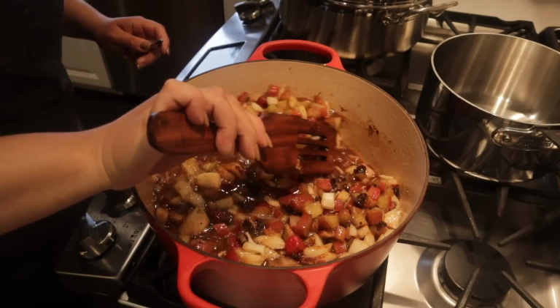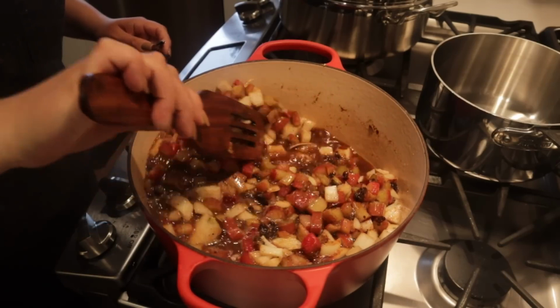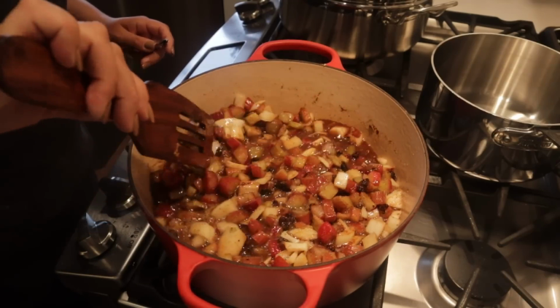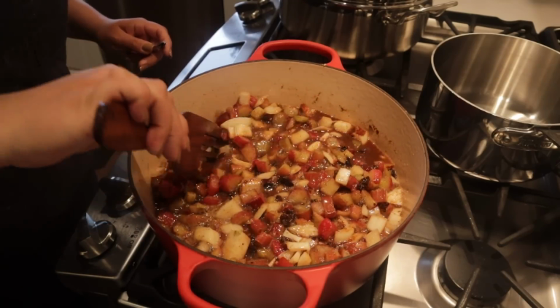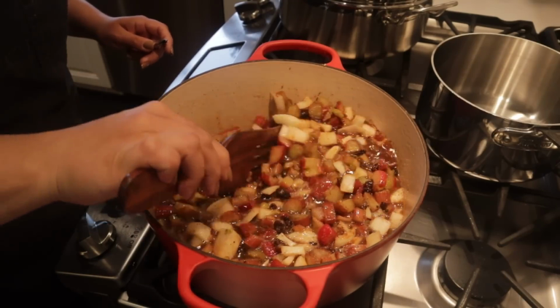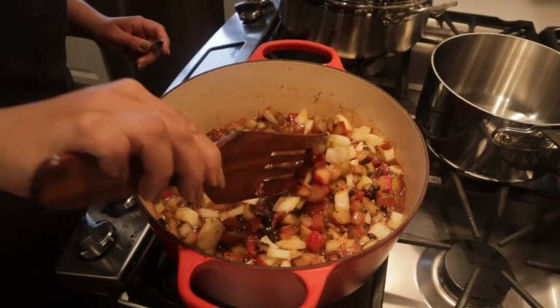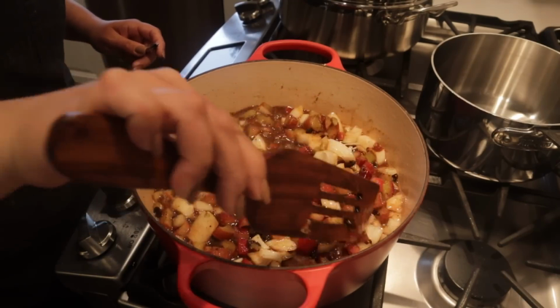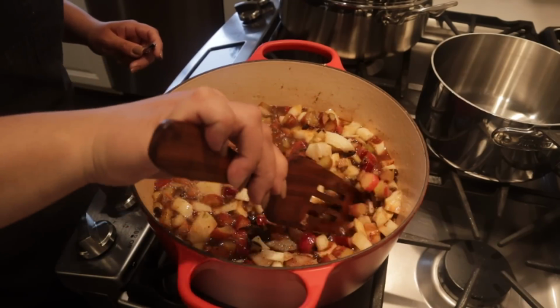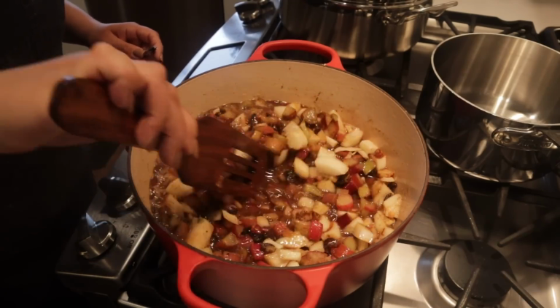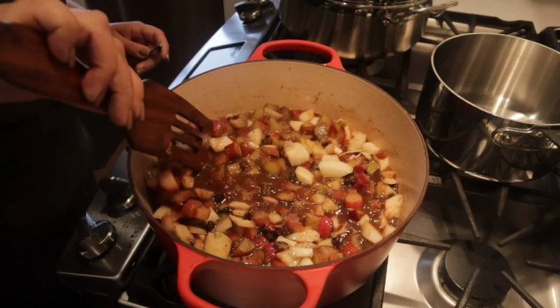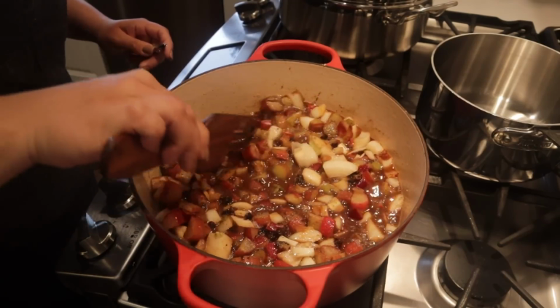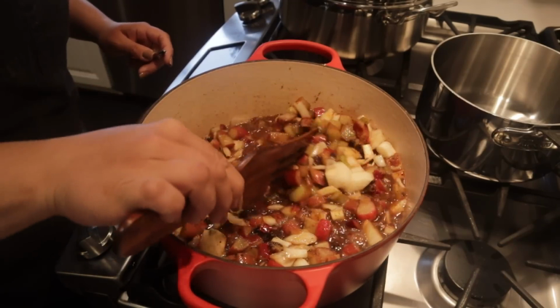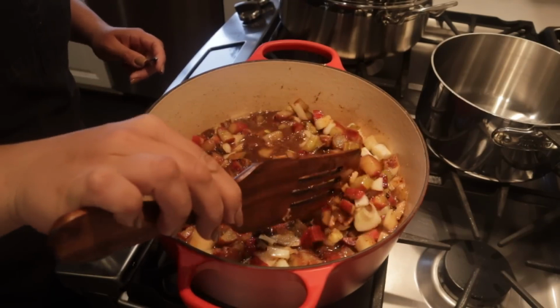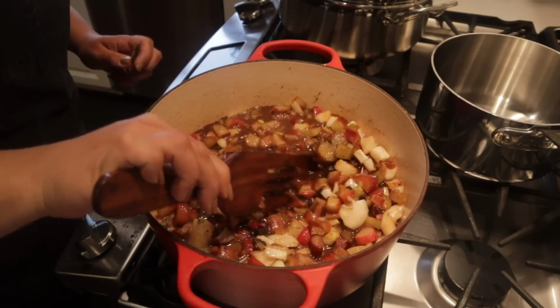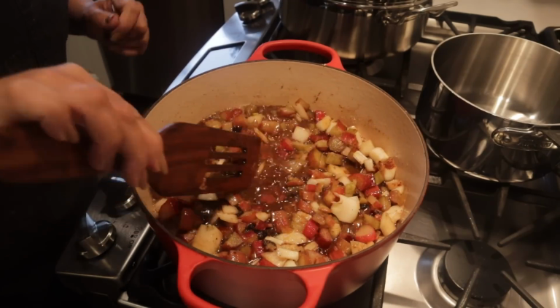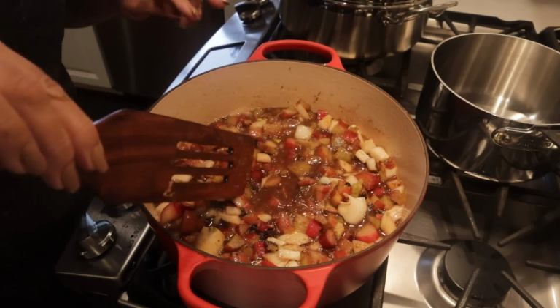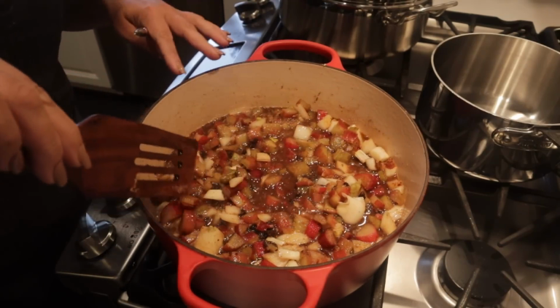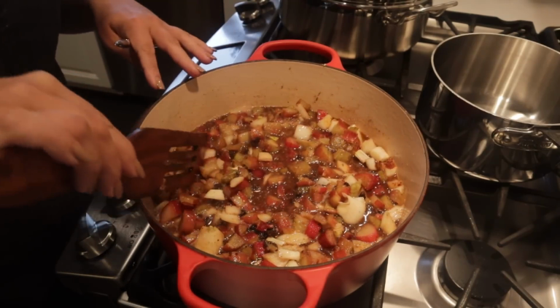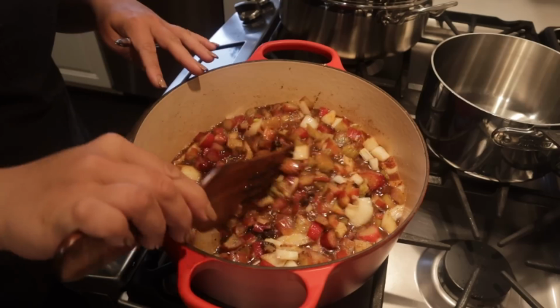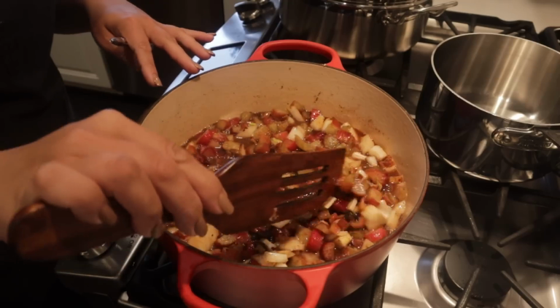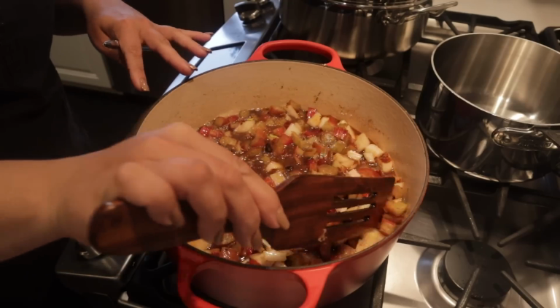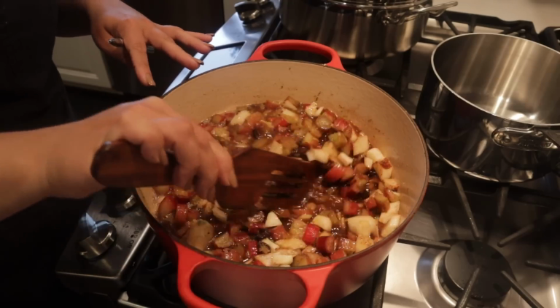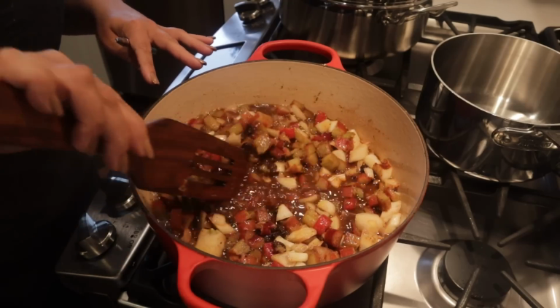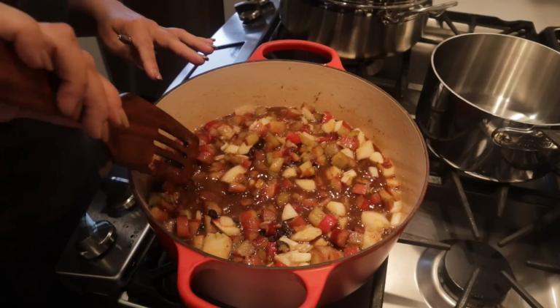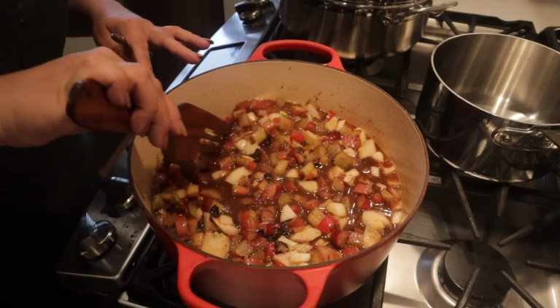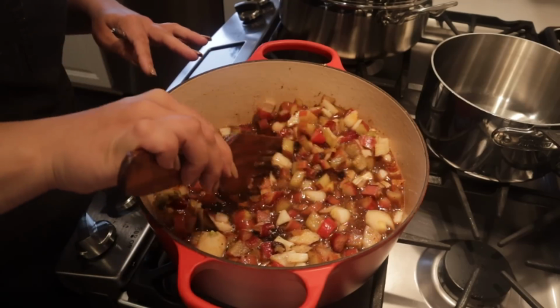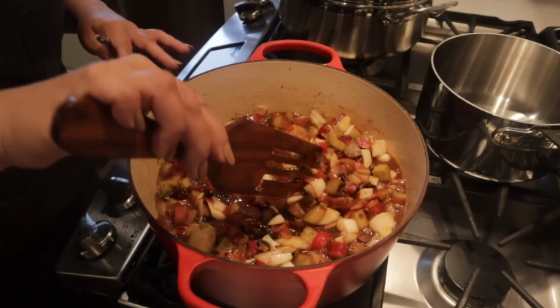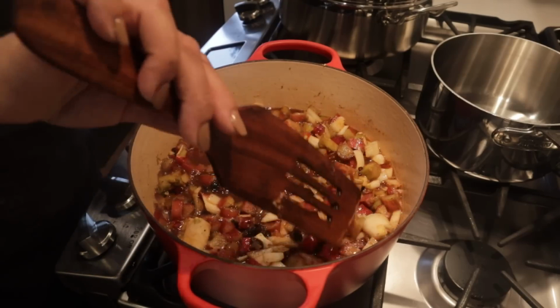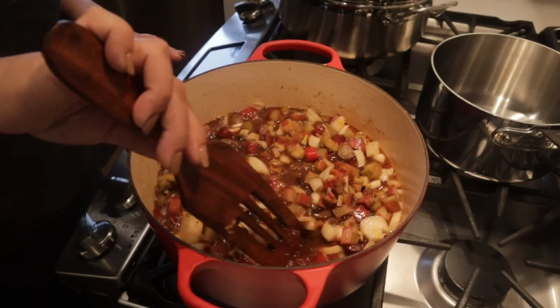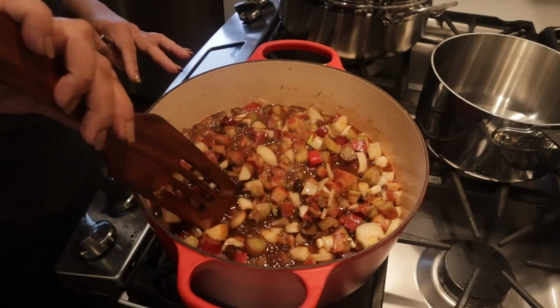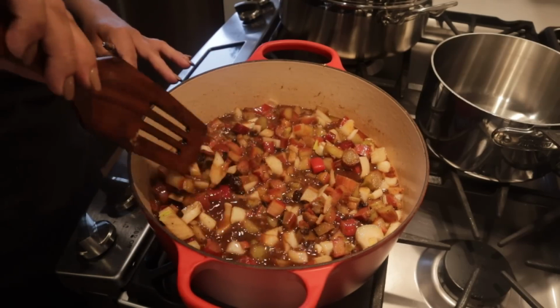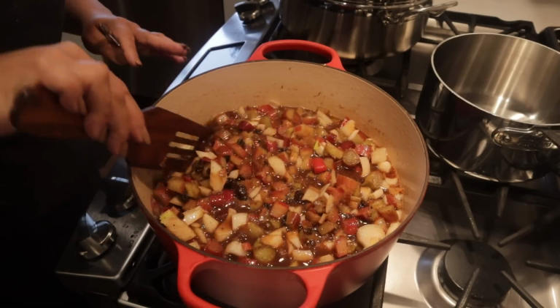I'm using my cookbook kind of as a journal — I'm putting today's date and all the adjustments I've made, because I made this two other times with these spices but didn't write down the amounts. Now next time I need to make this, I'll know exactly what I did. This needs to cook for probably a half hour or so to get the rhubarb and onion soft so we can blend it up.